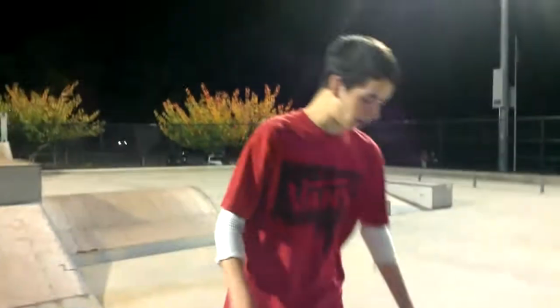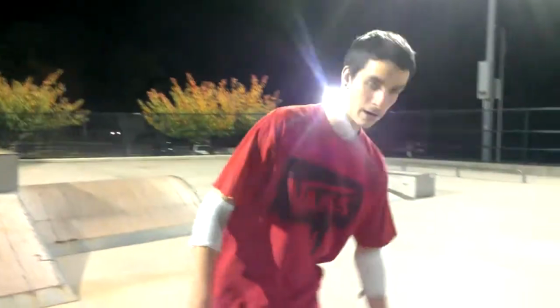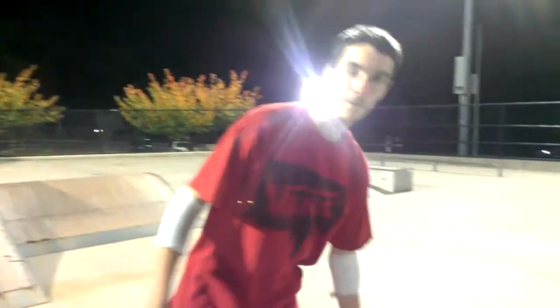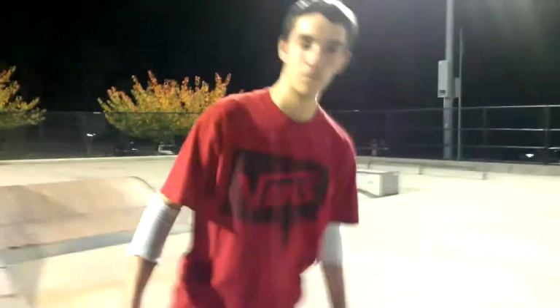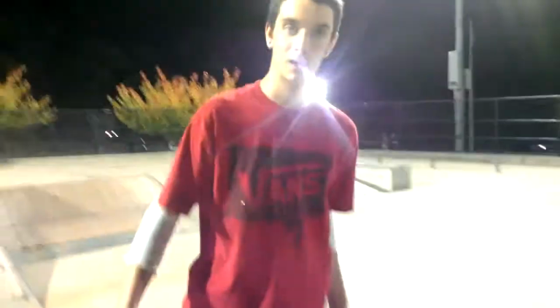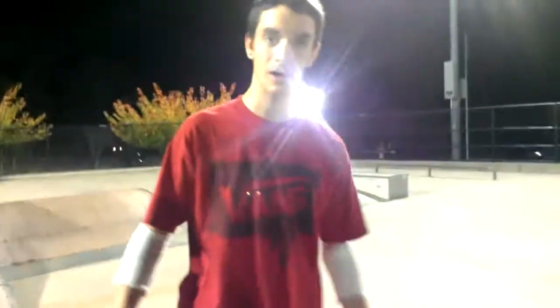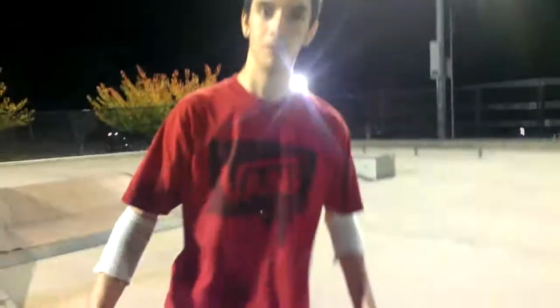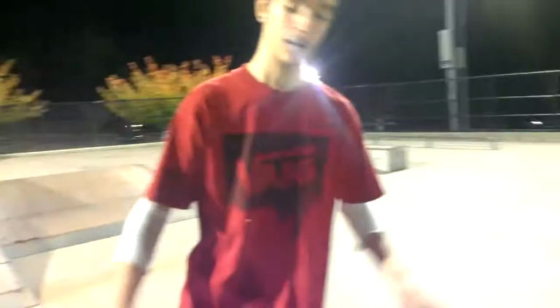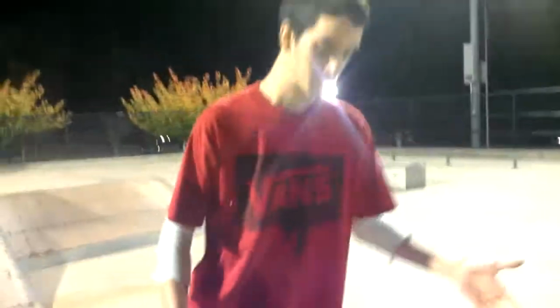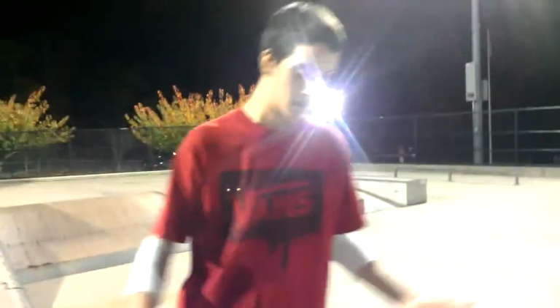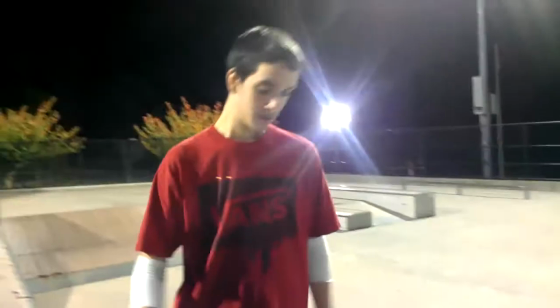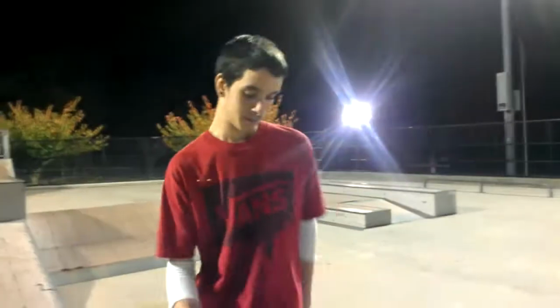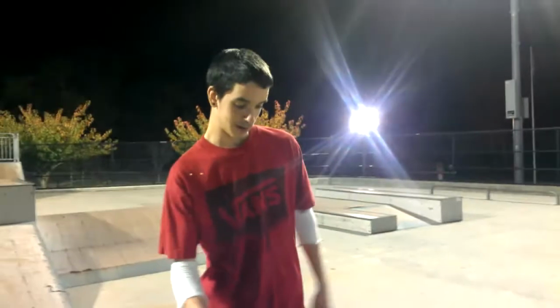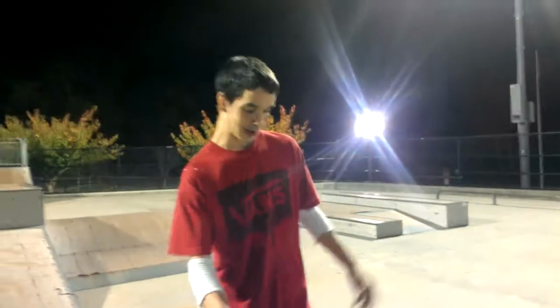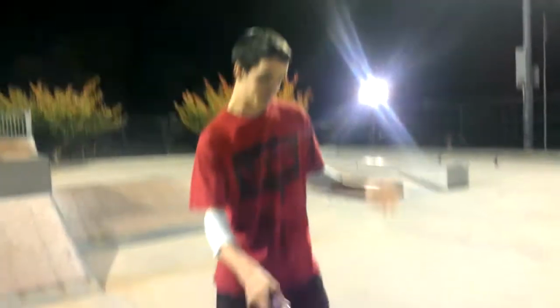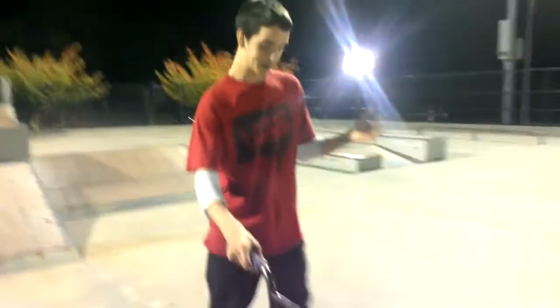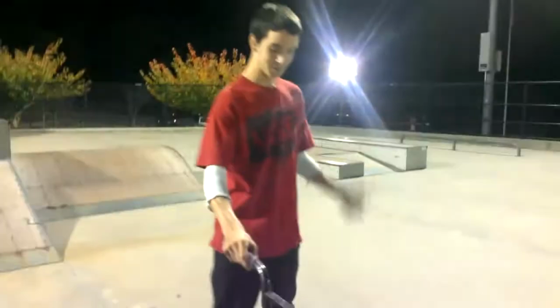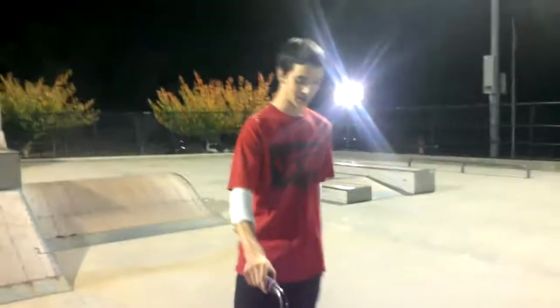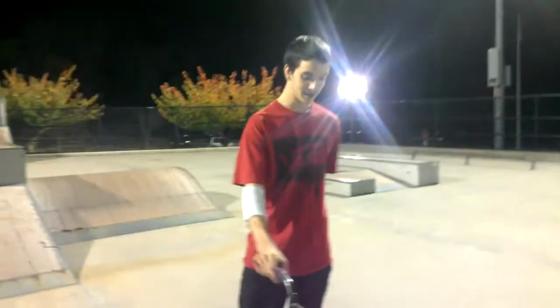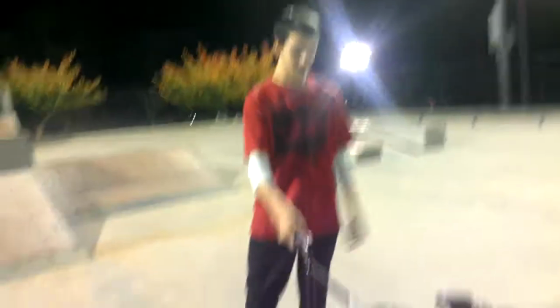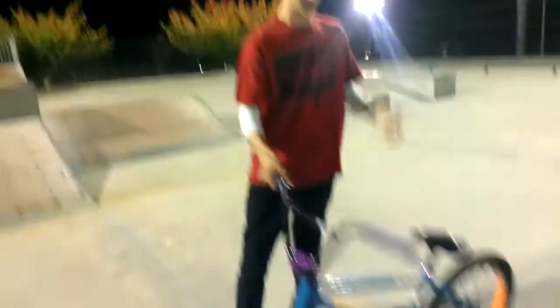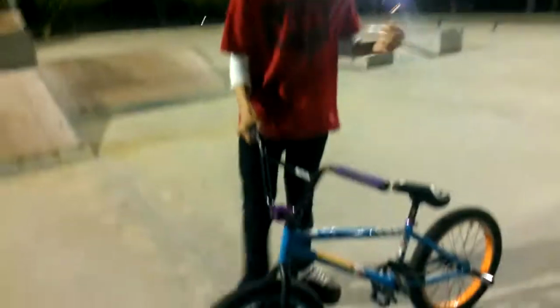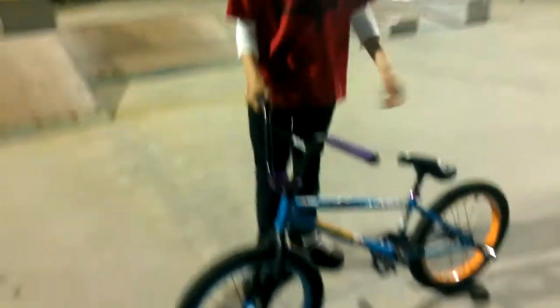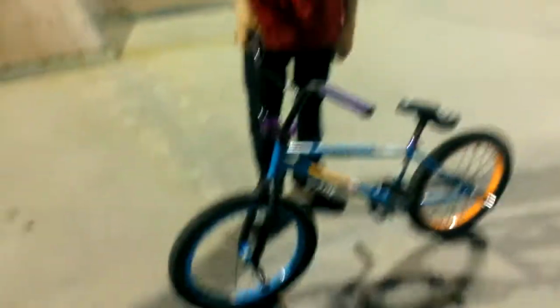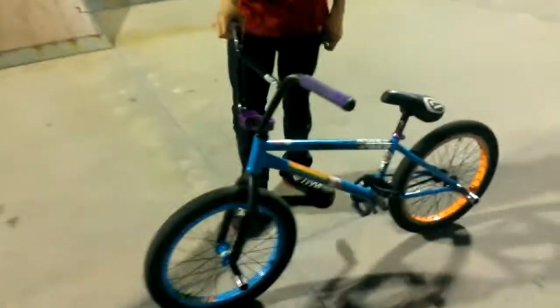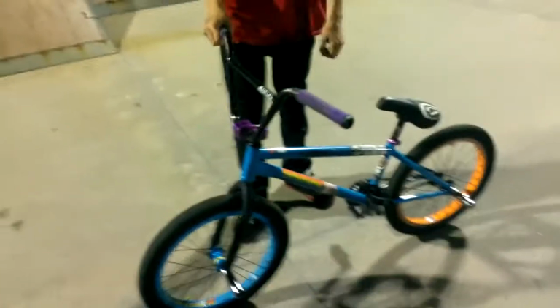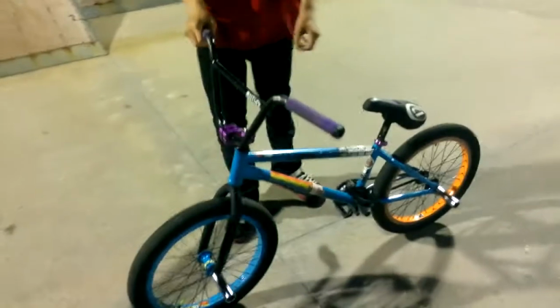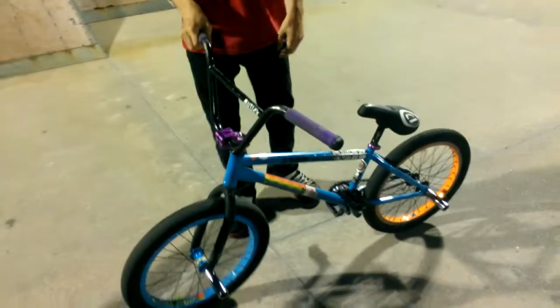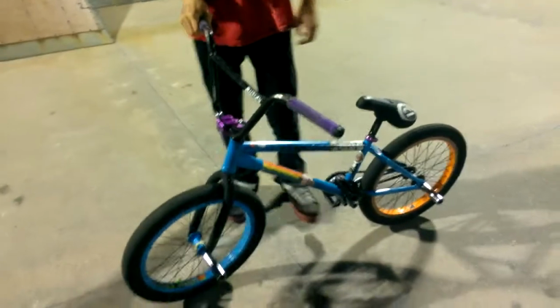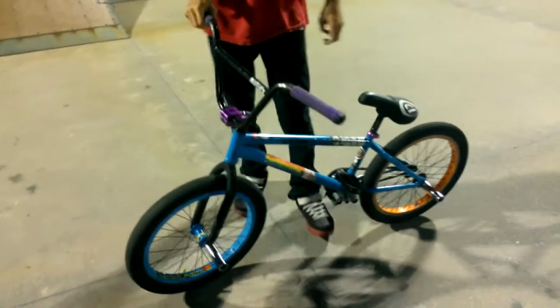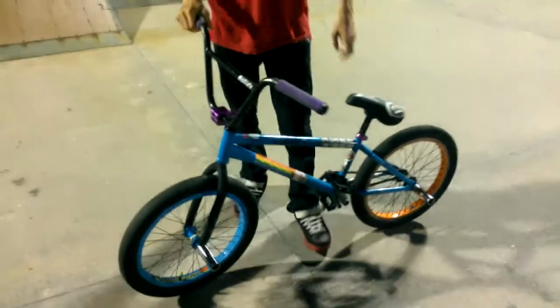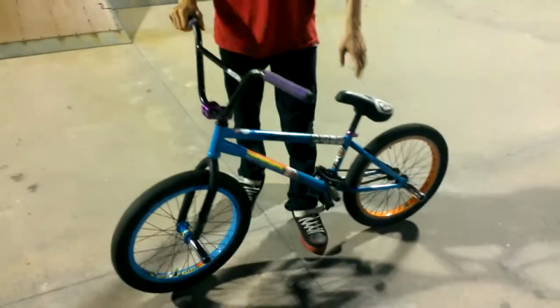Alright, so today I'm going to be doing a bike check. We're actually going to be doing a triple bike check.